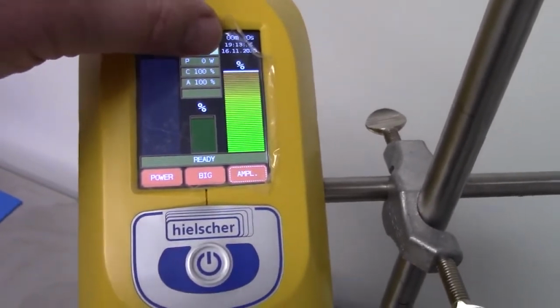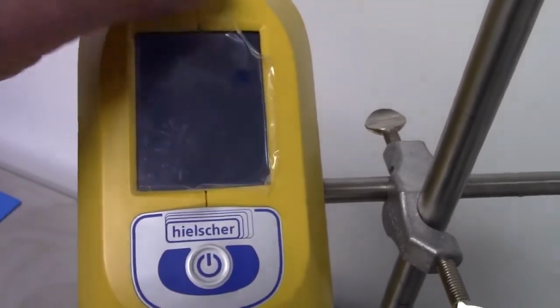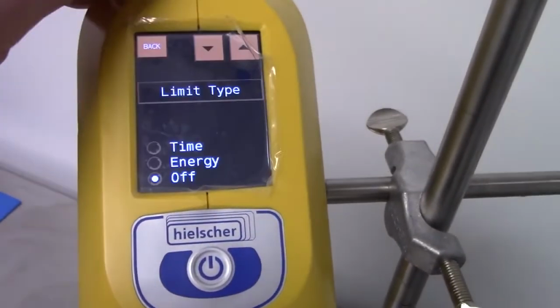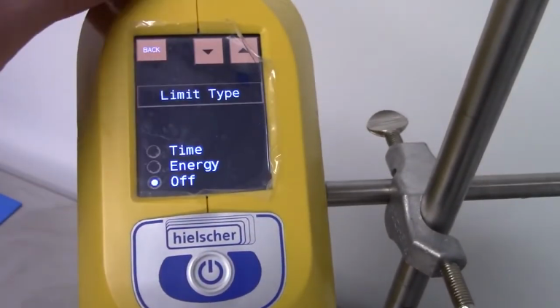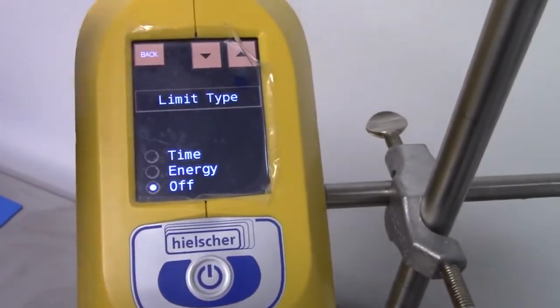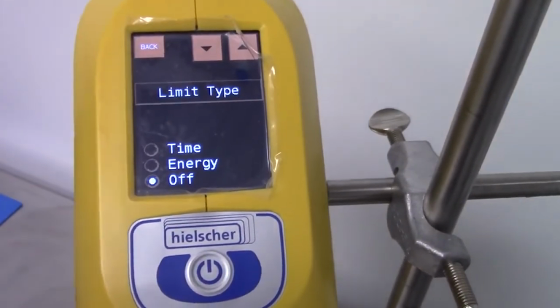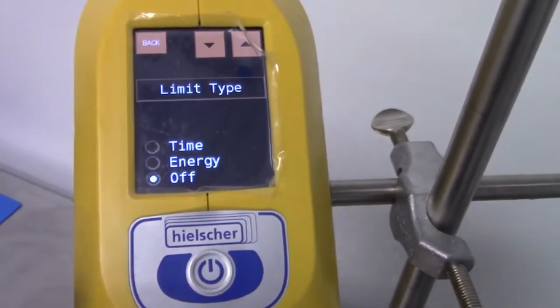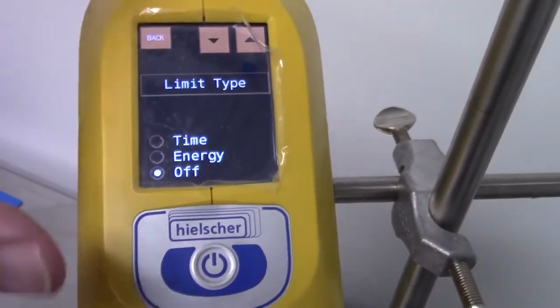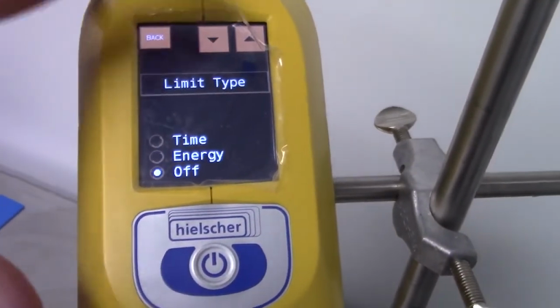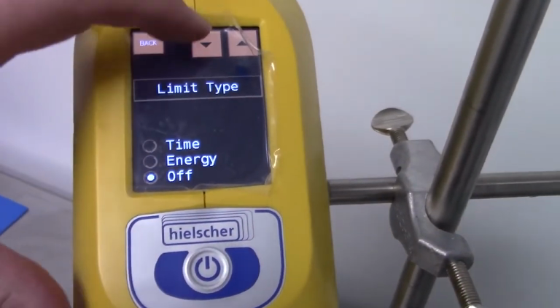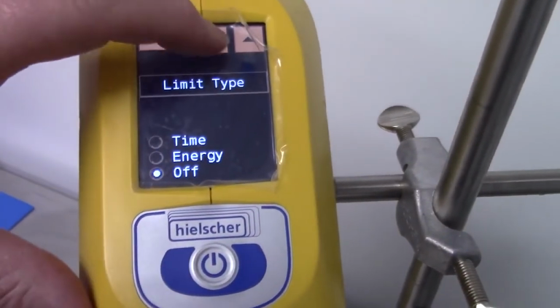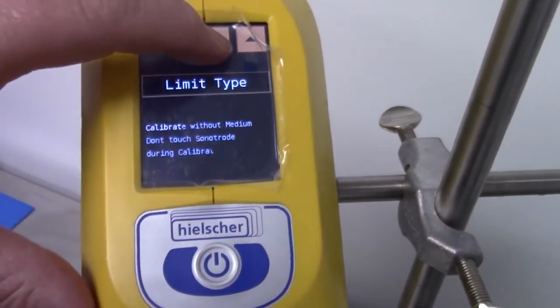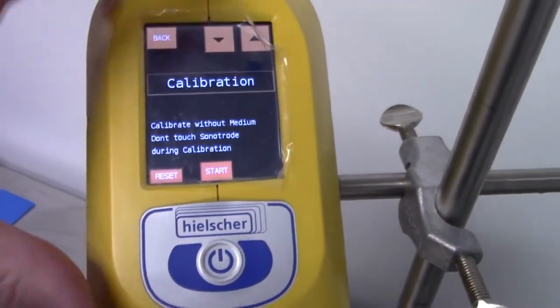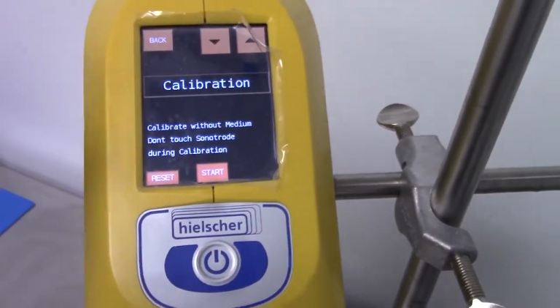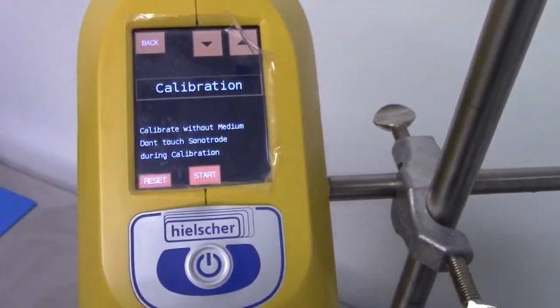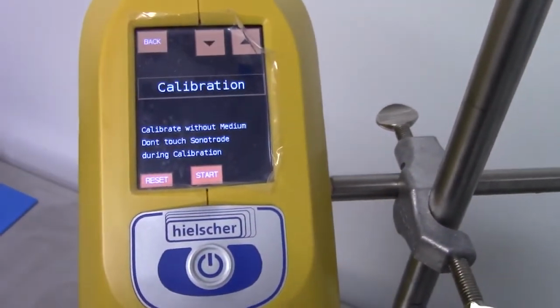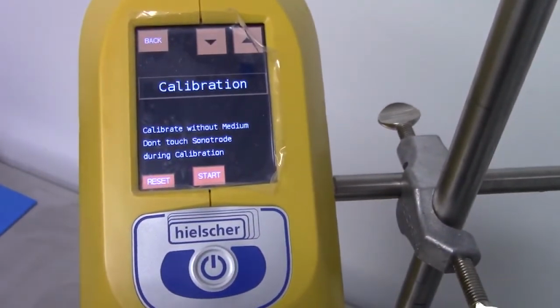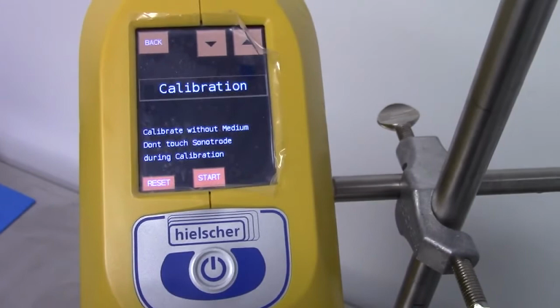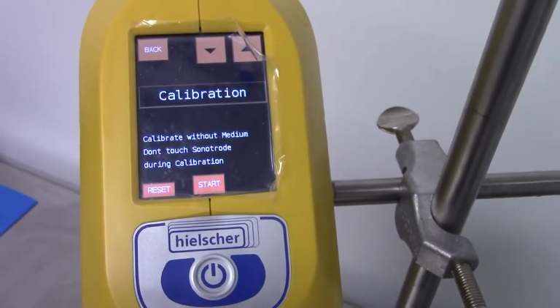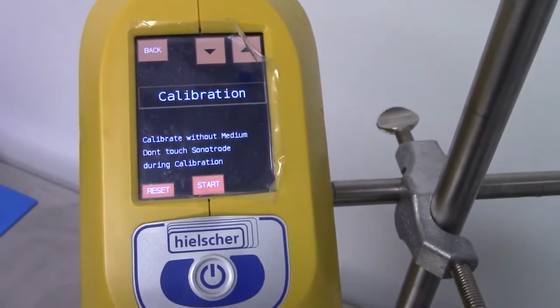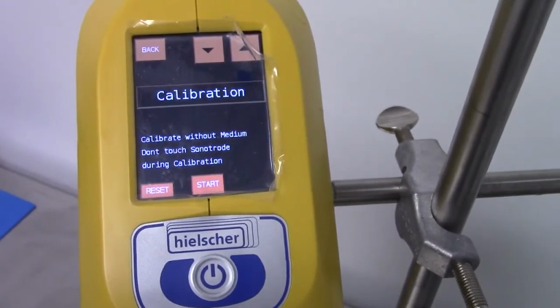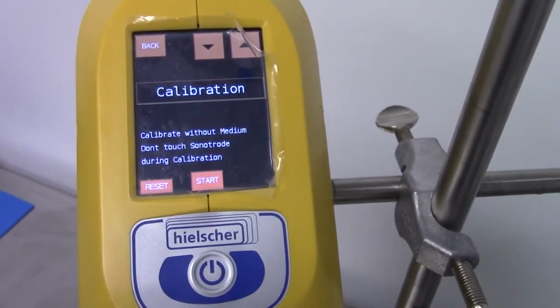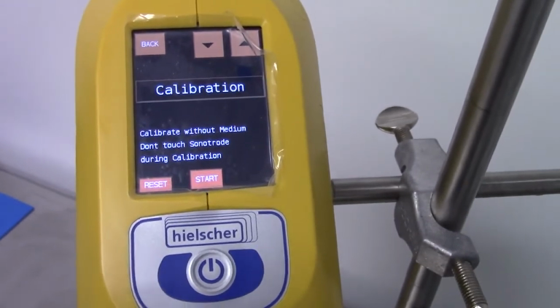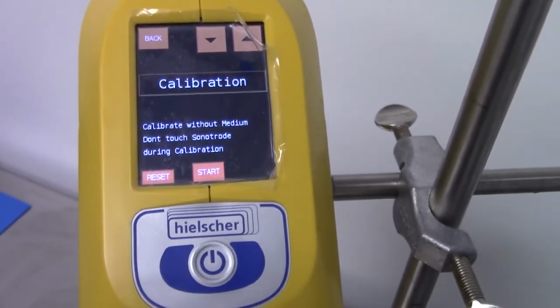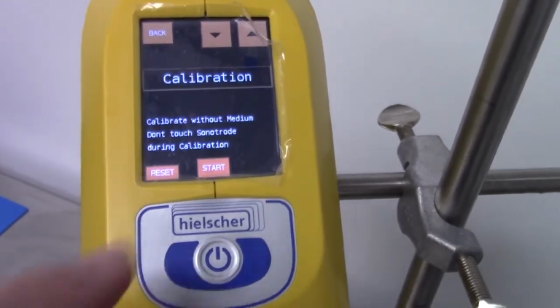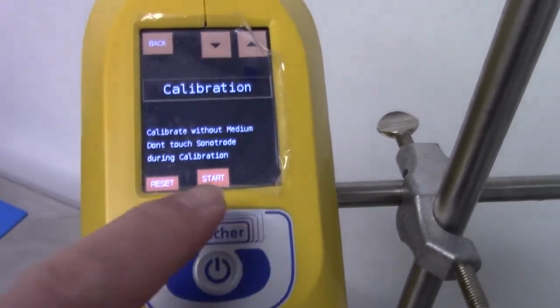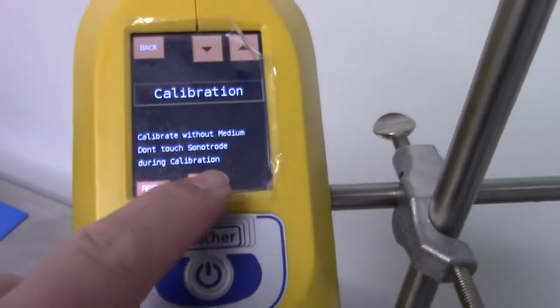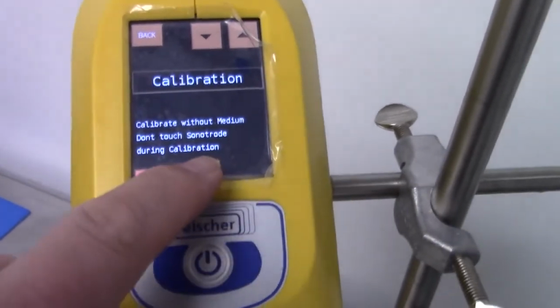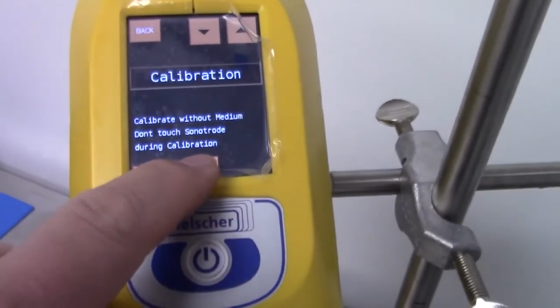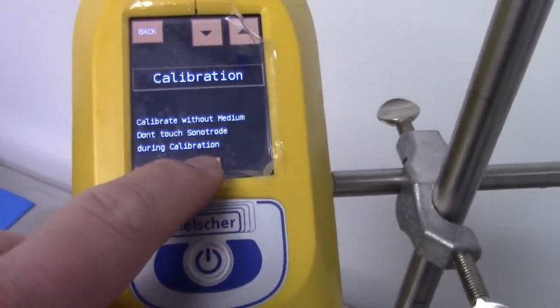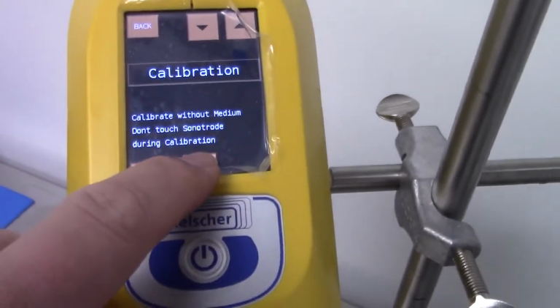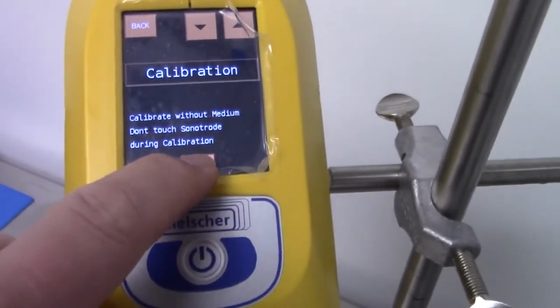I'm going to use the word settings, the down arrow, get to calibration, and I'm going to hit start.